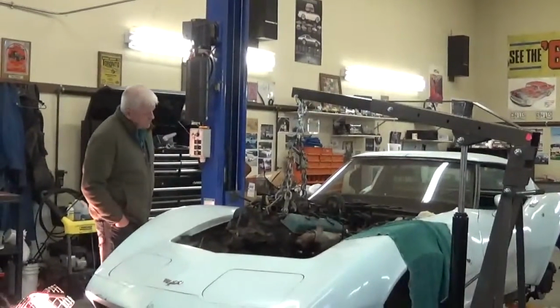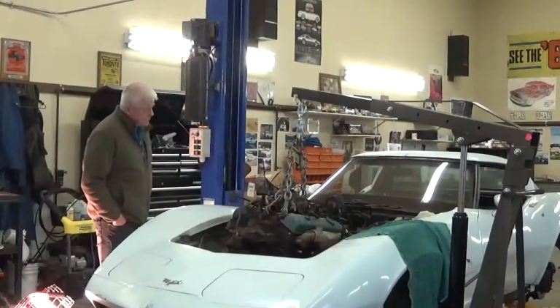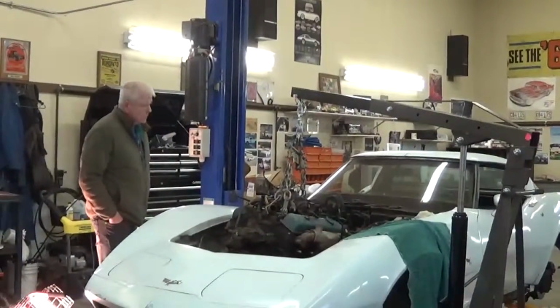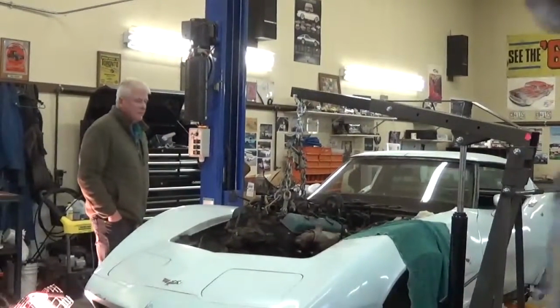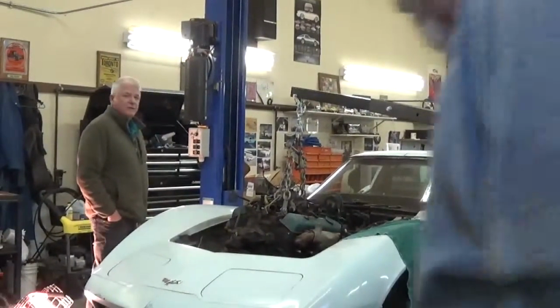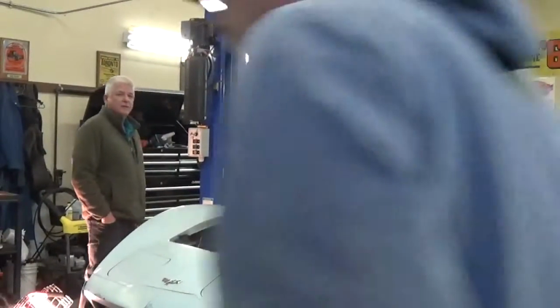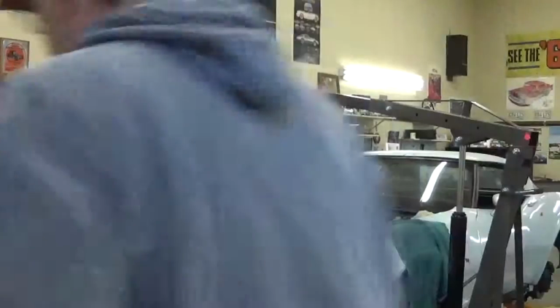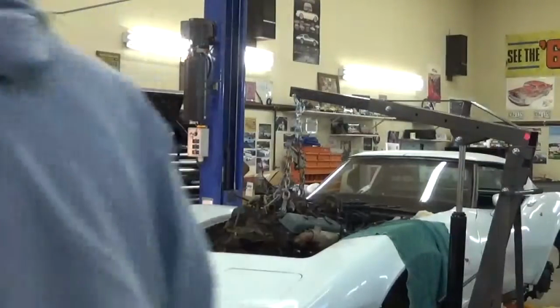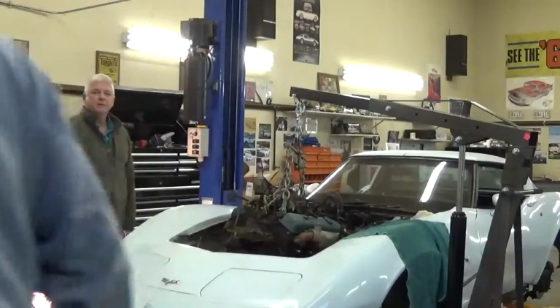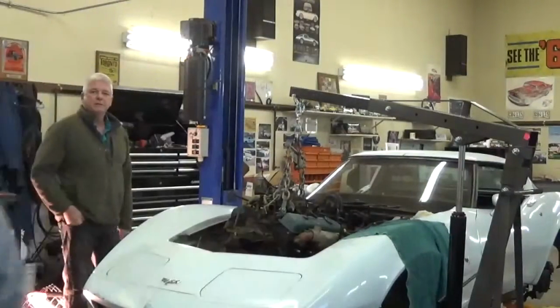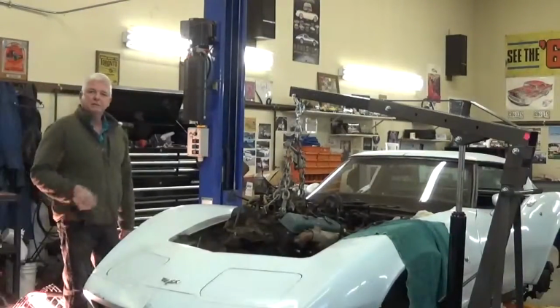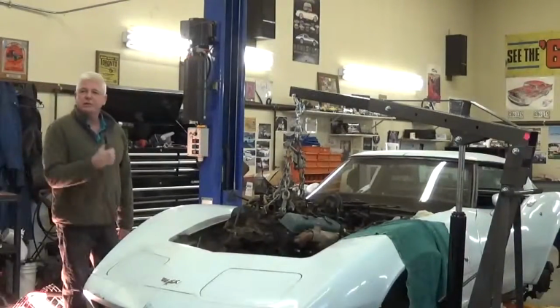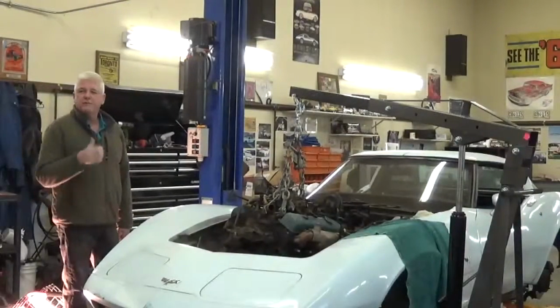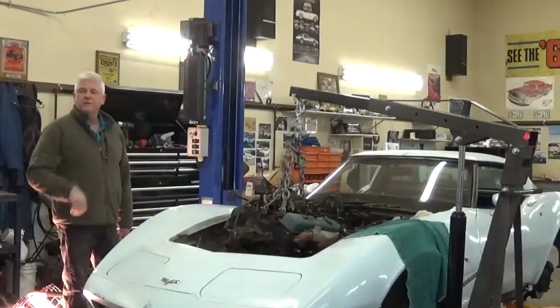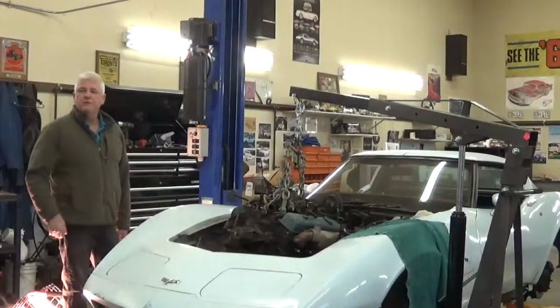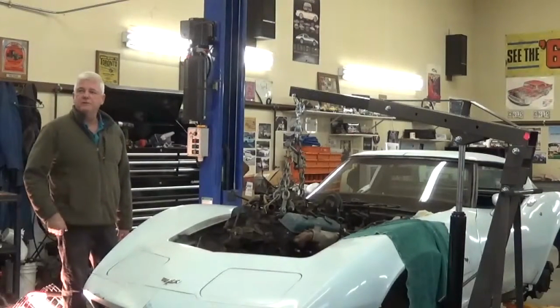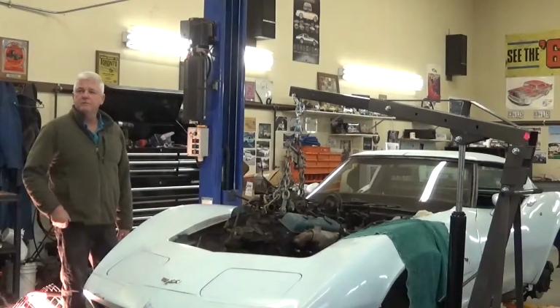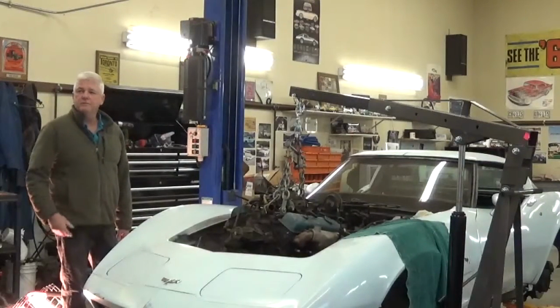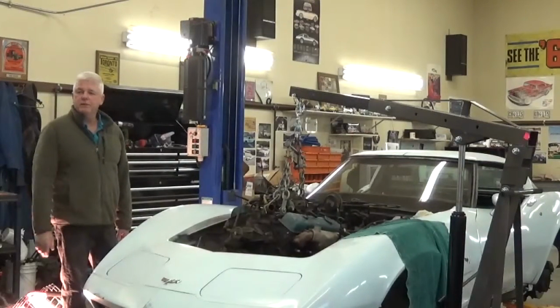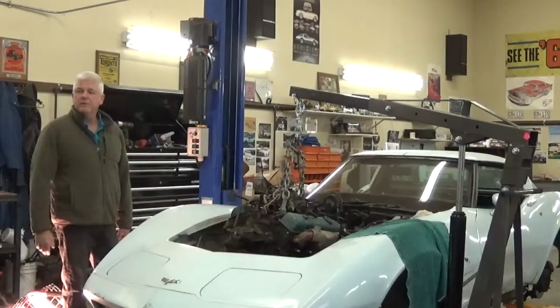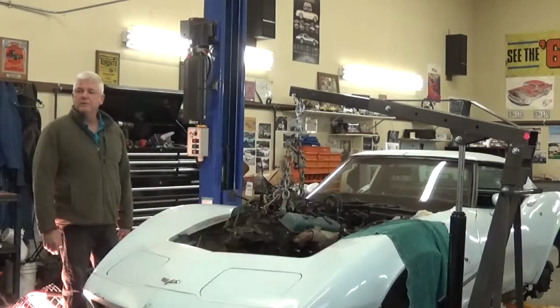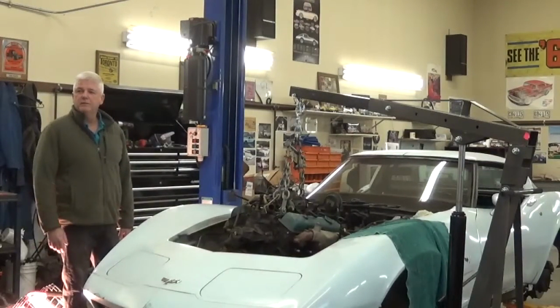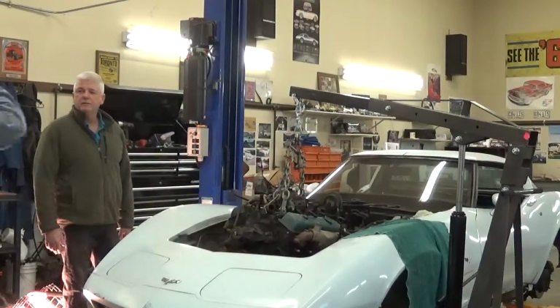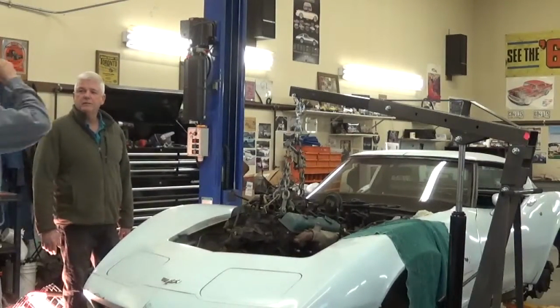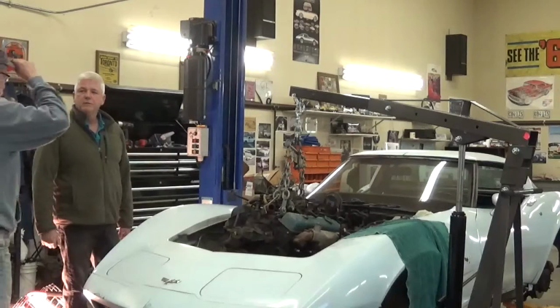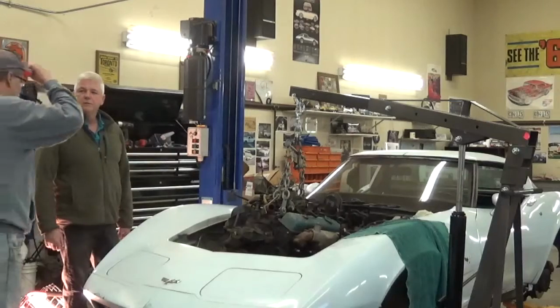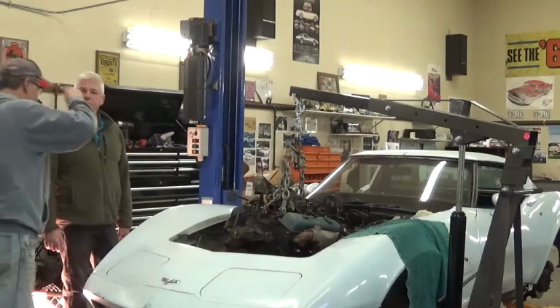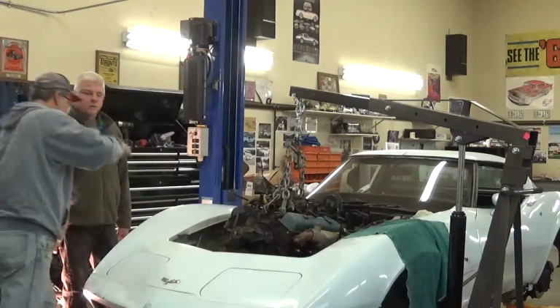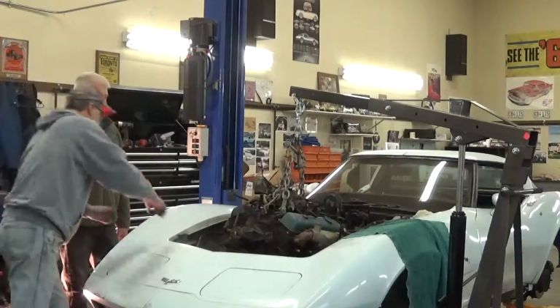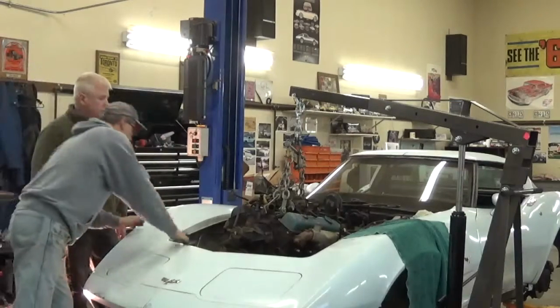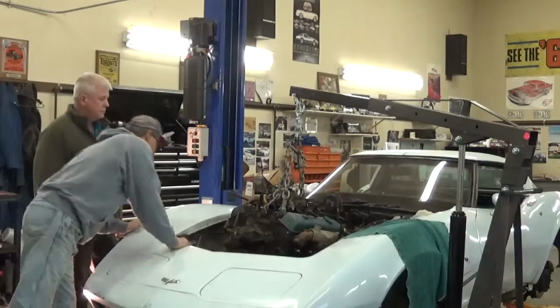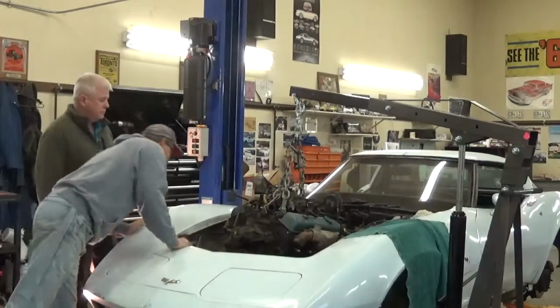Do you have anything in the tail shaft at all to plug it? Oh yeah, there is the oak.